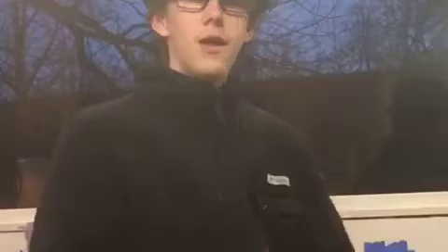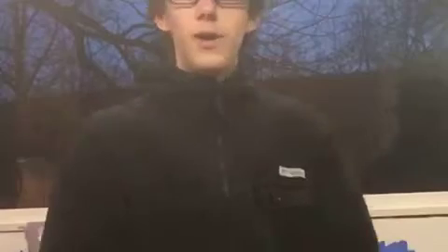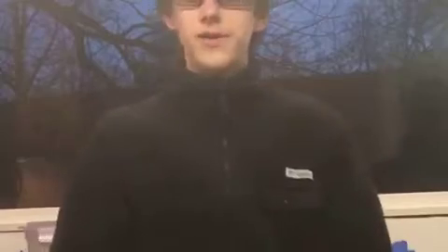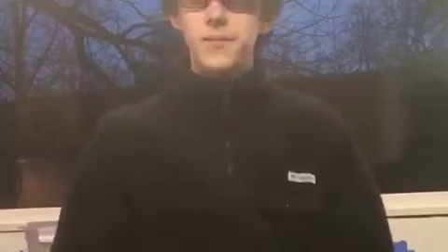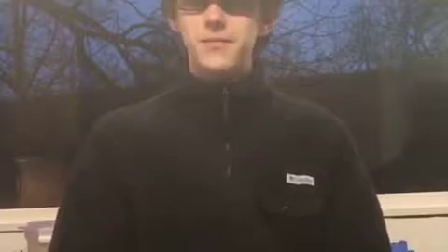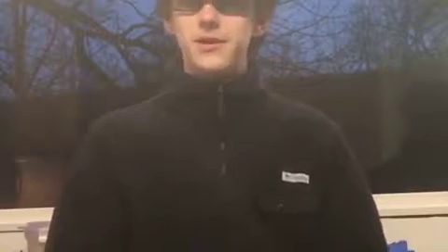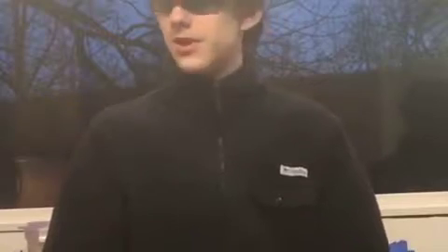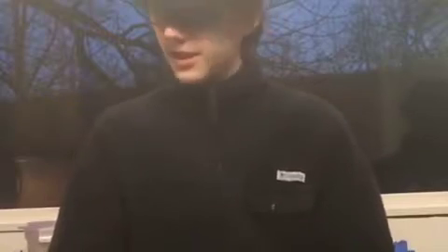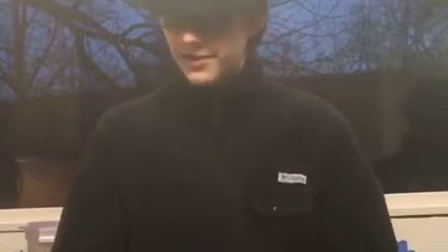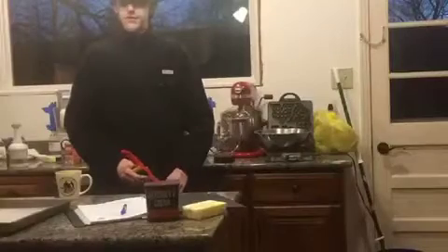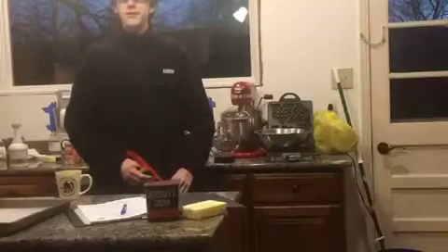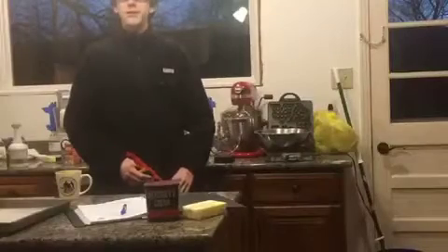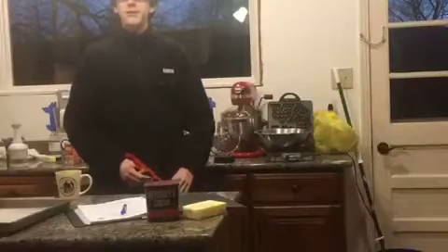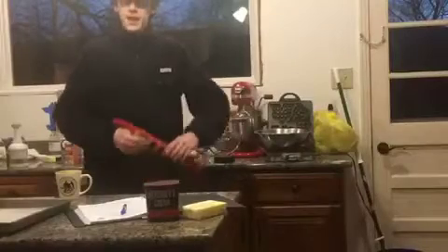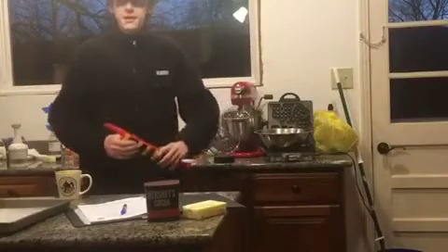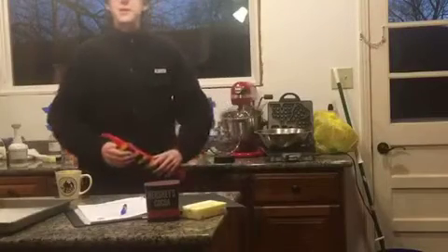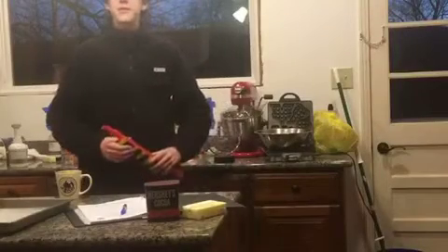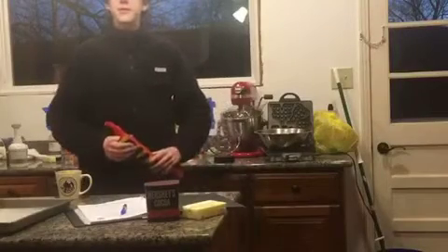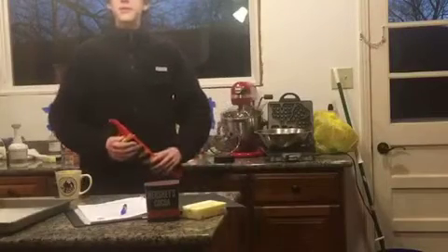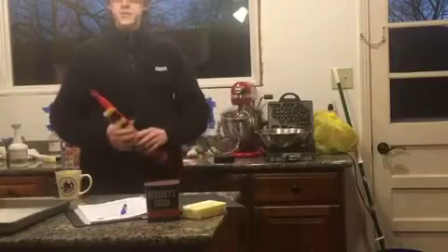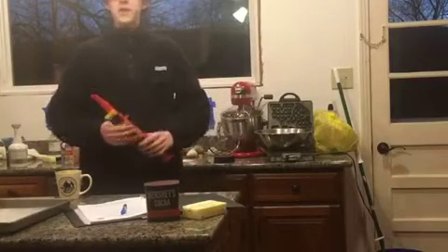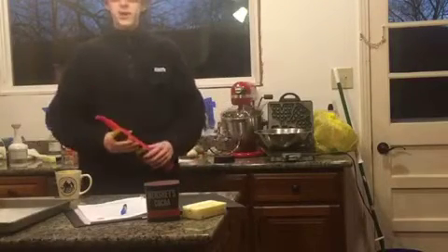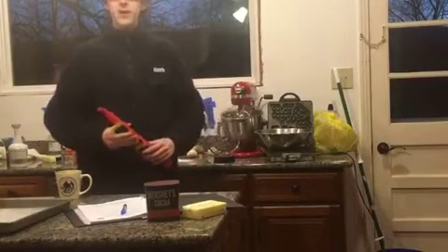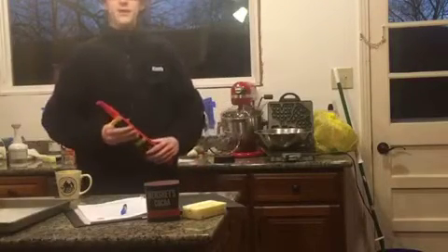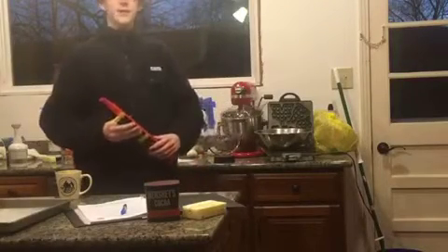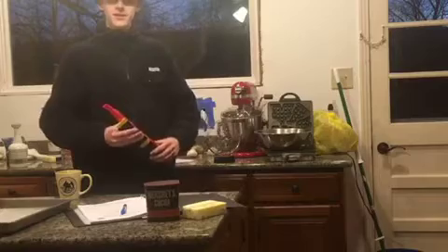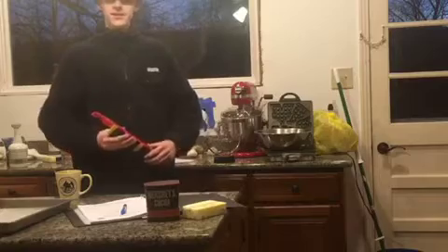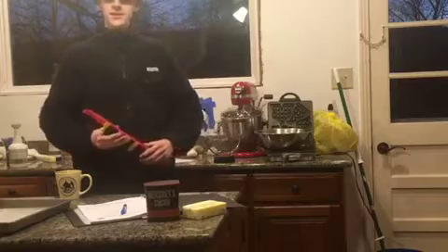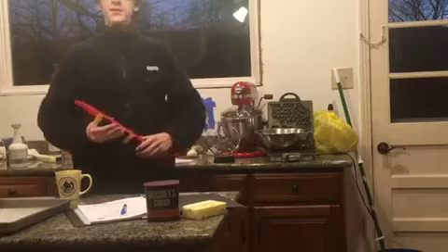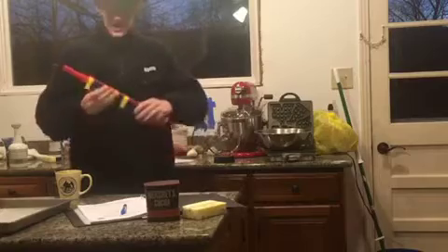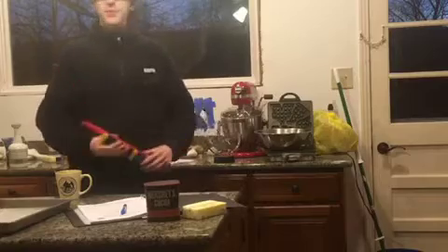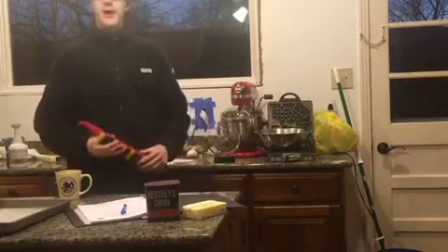Welcome to cooking! Today's episode, we will be cooking Texas sheet bread!